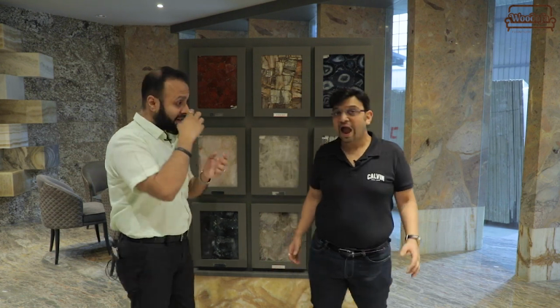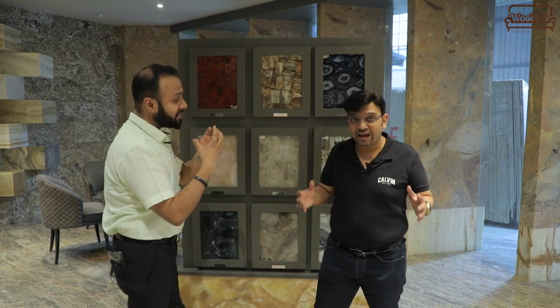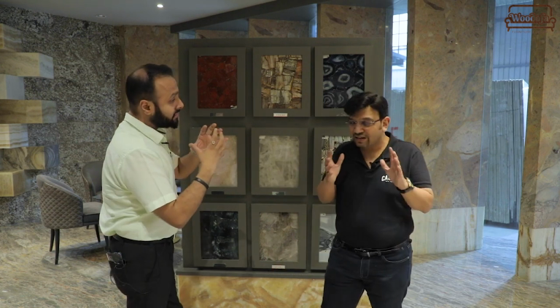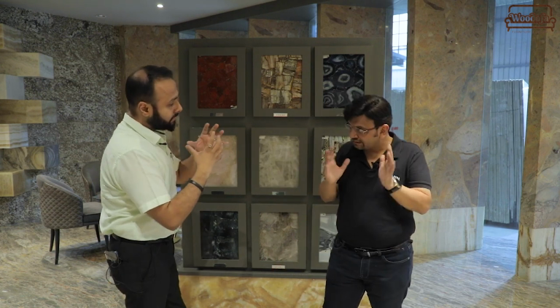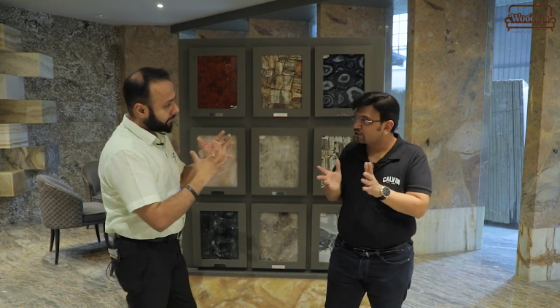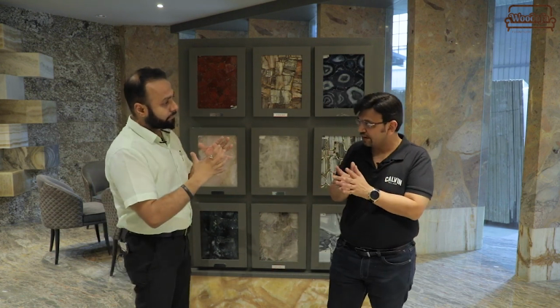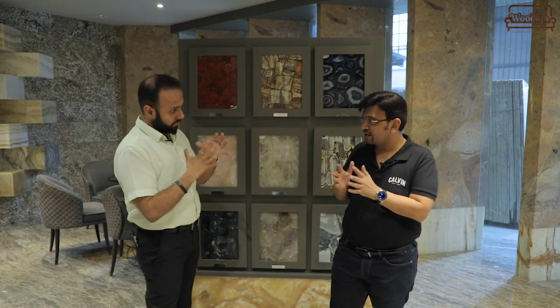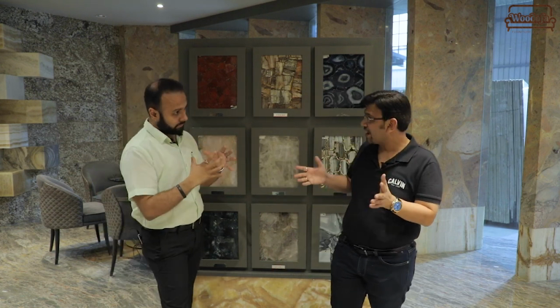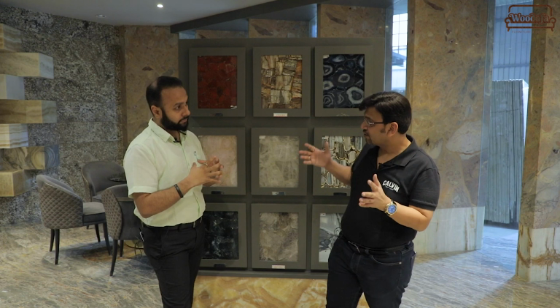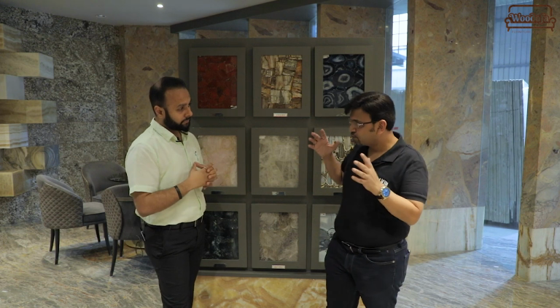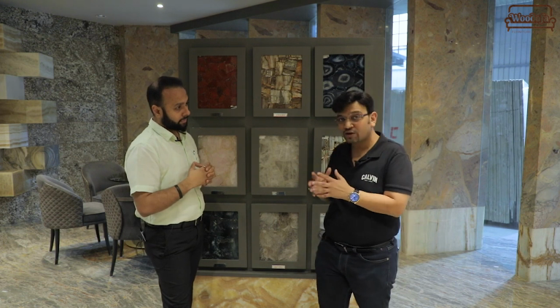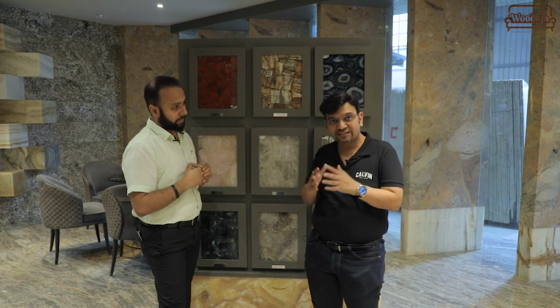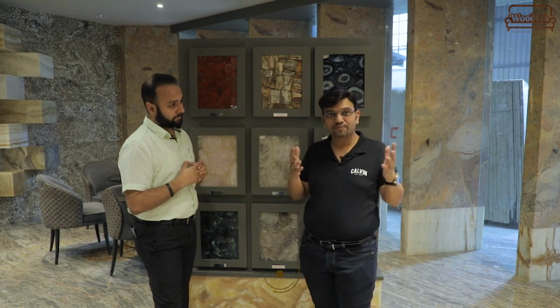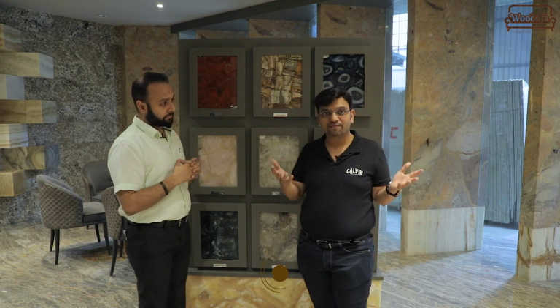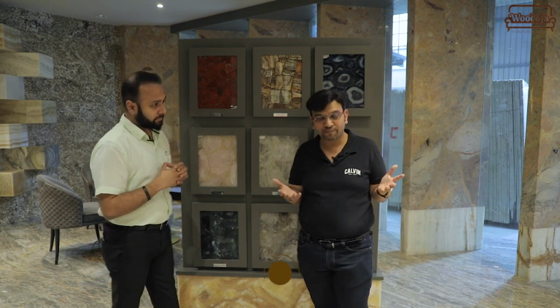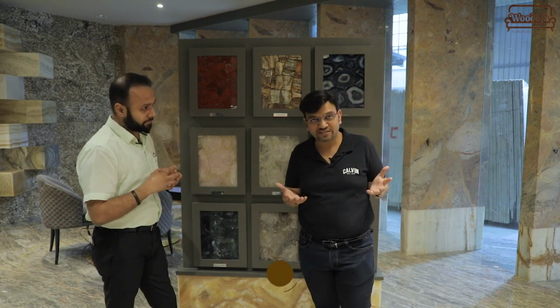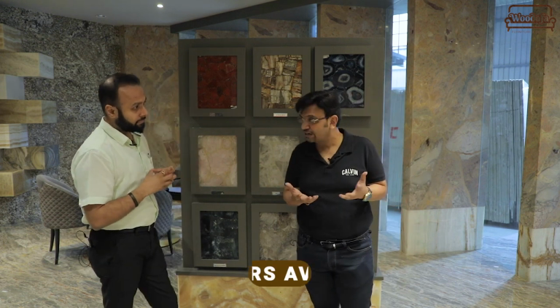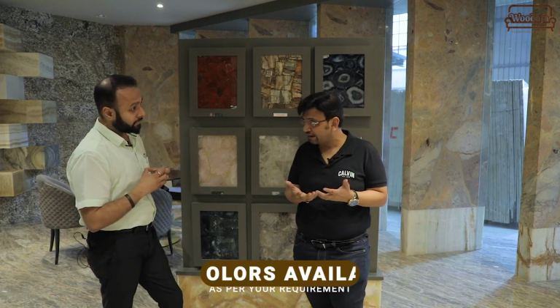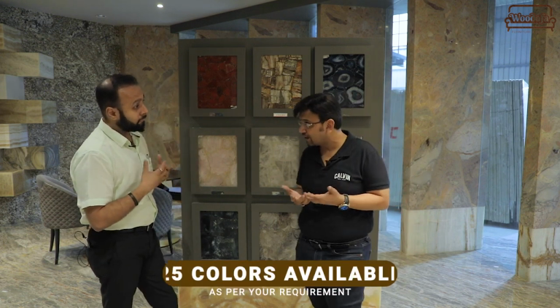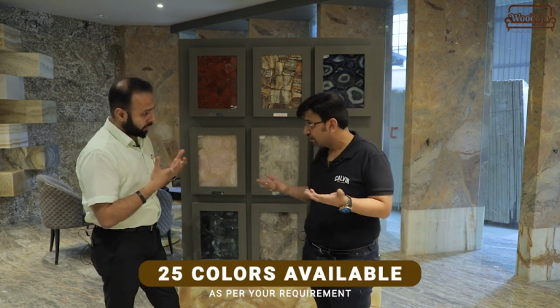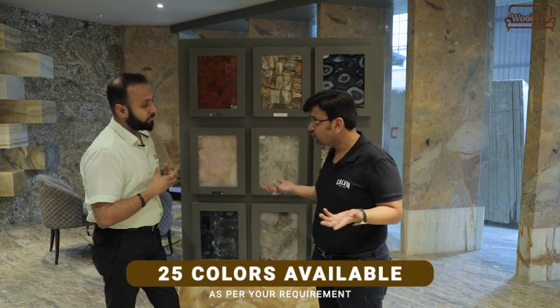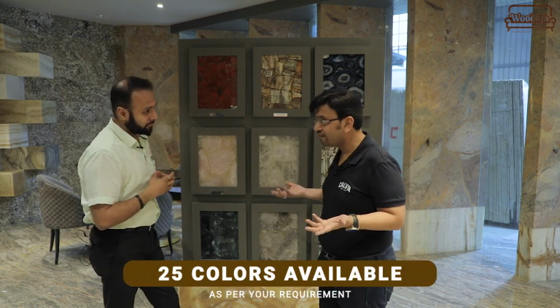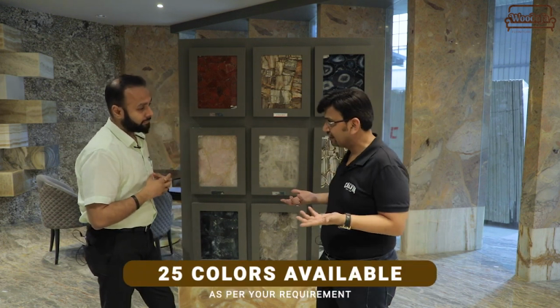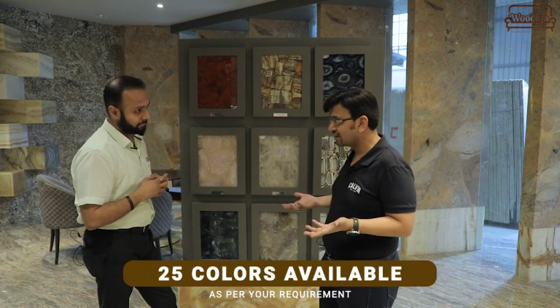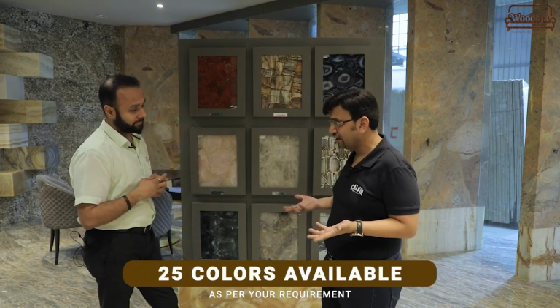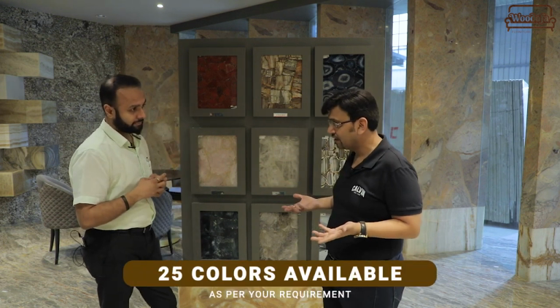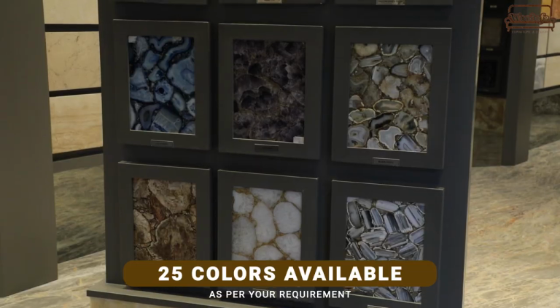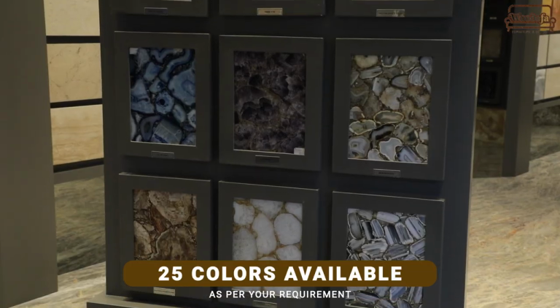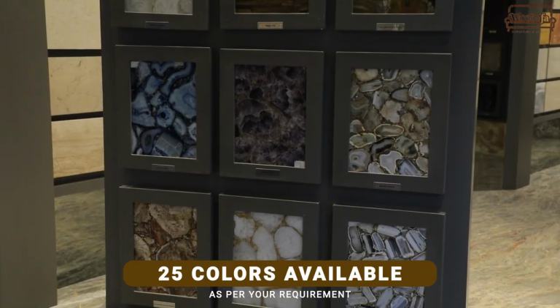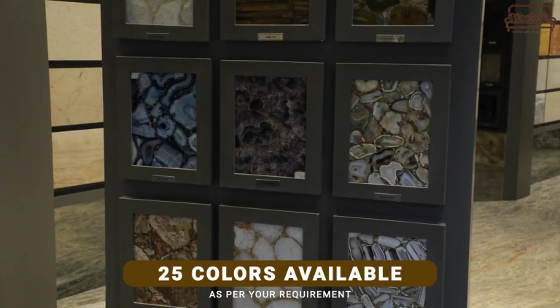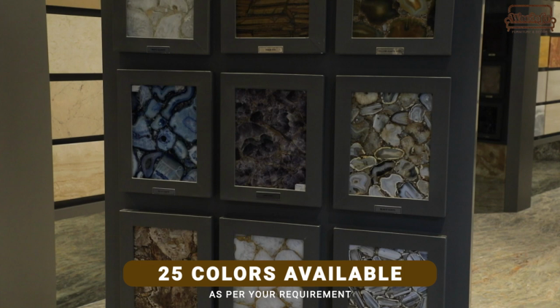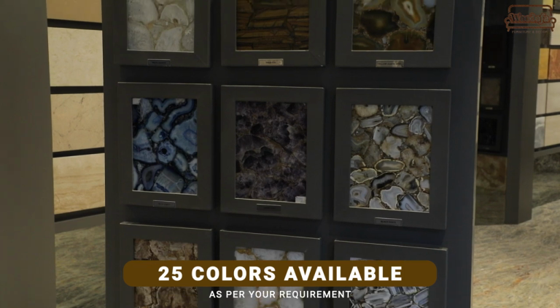It looks very good. We have 25 colors available, and it looks awesome after laying.